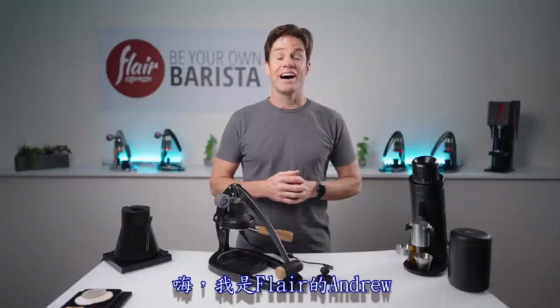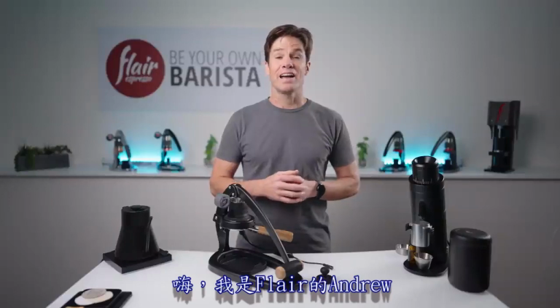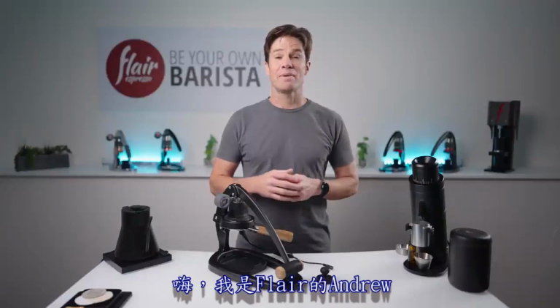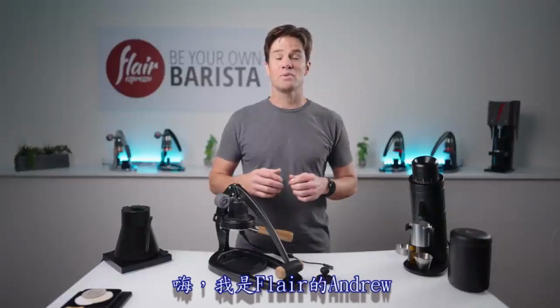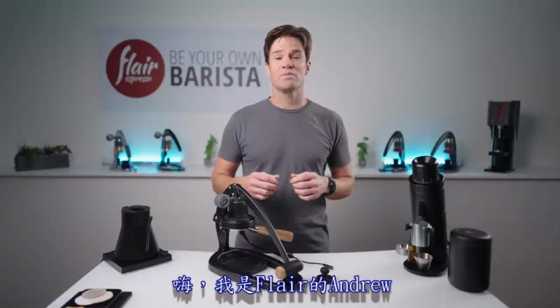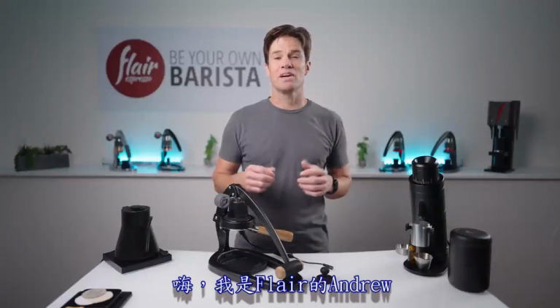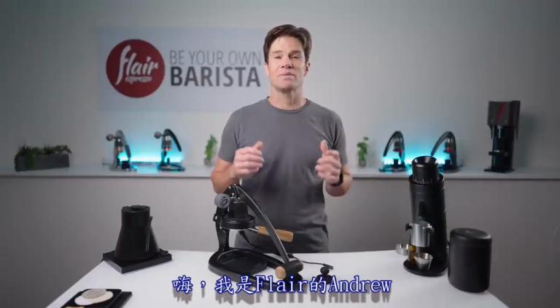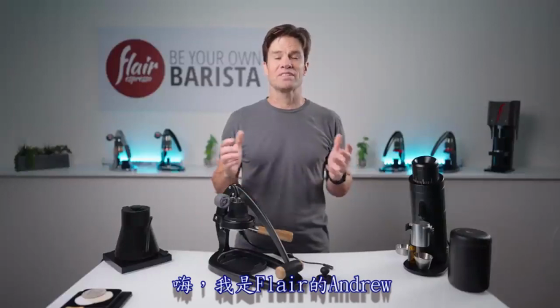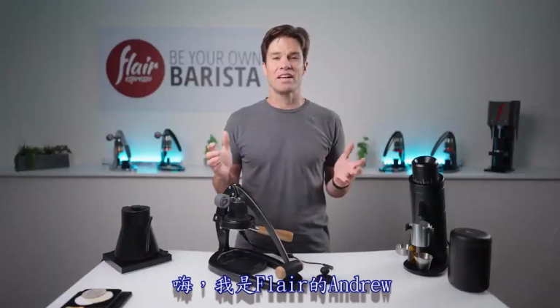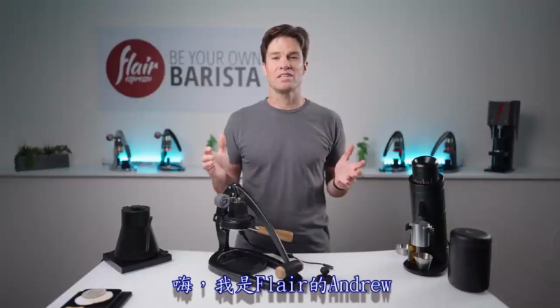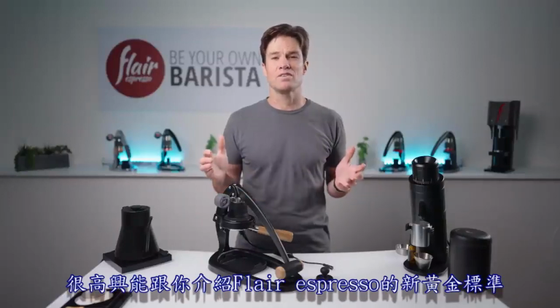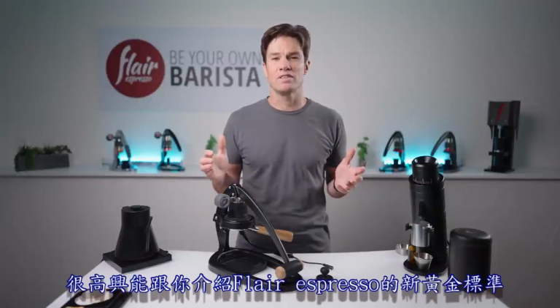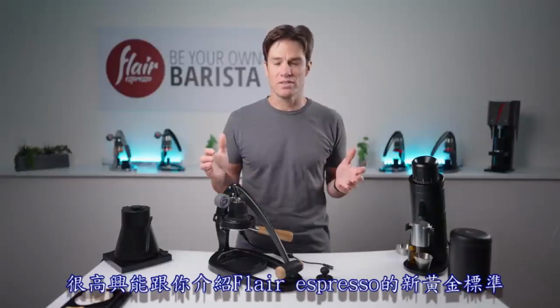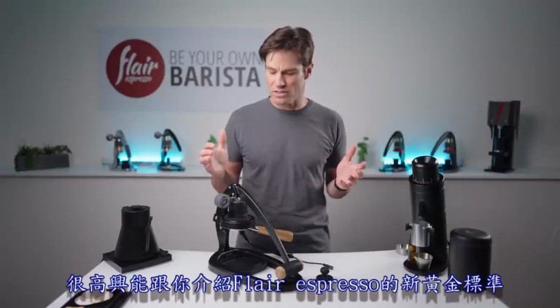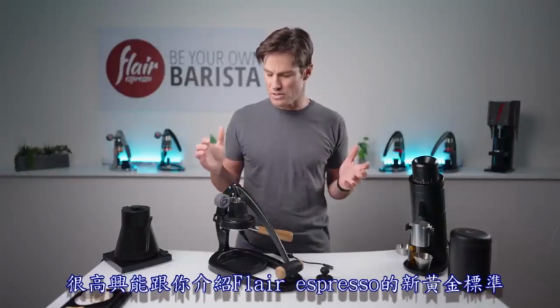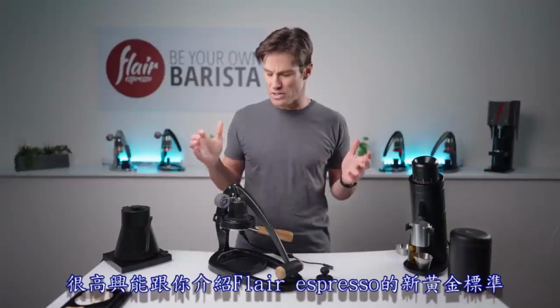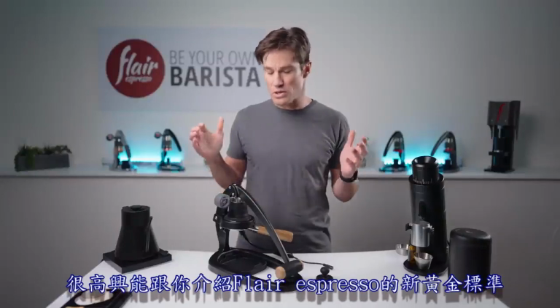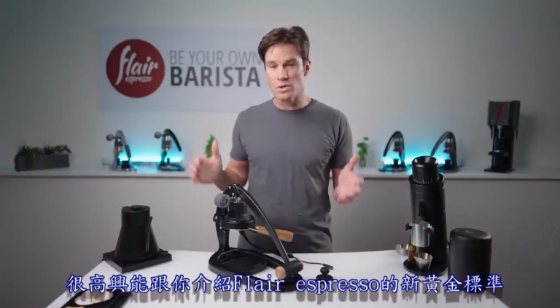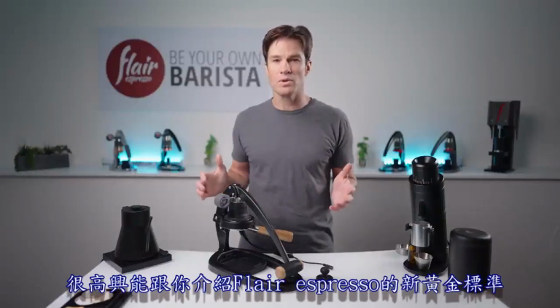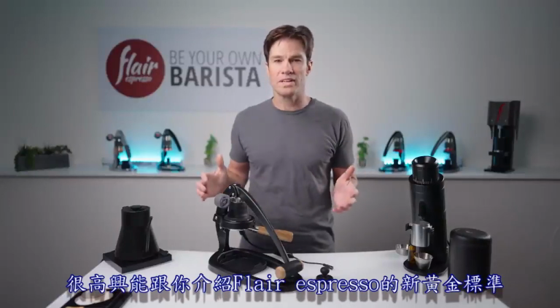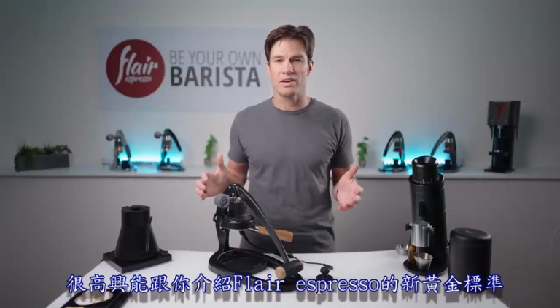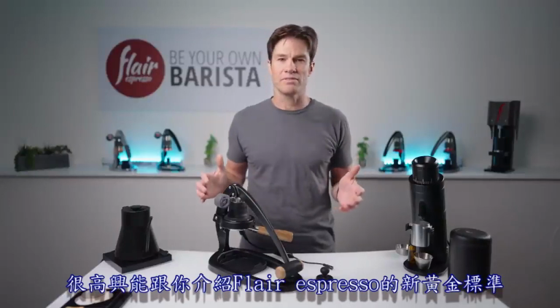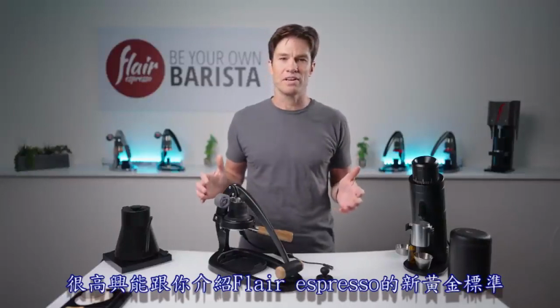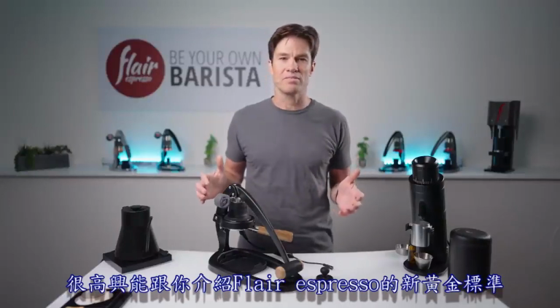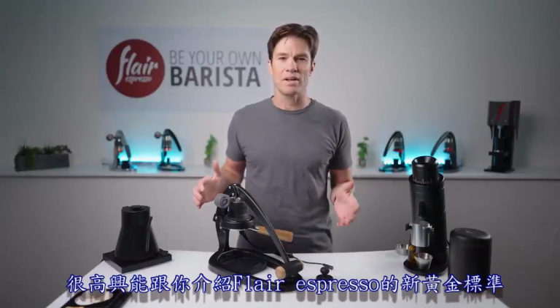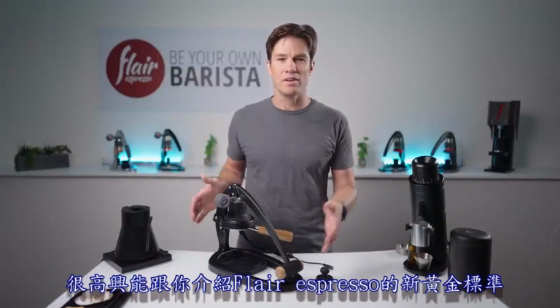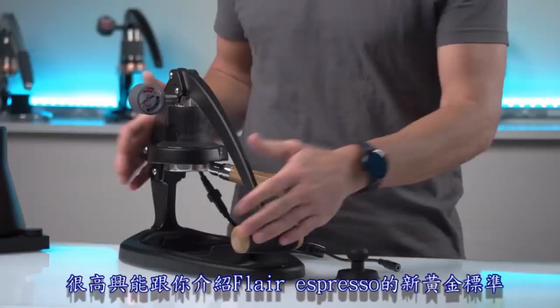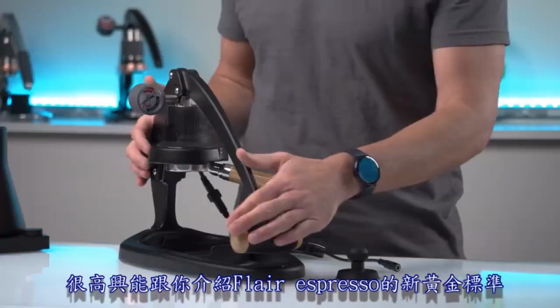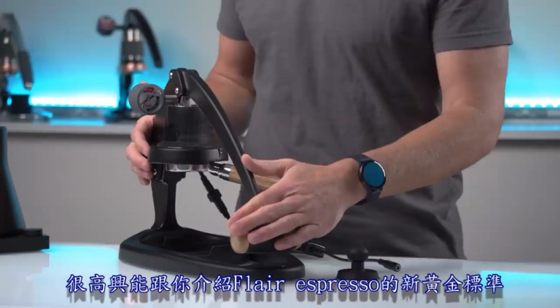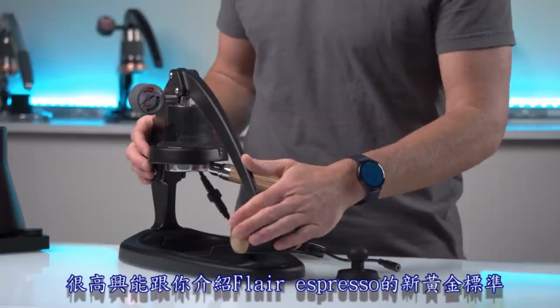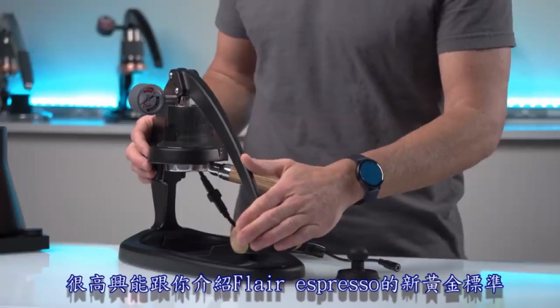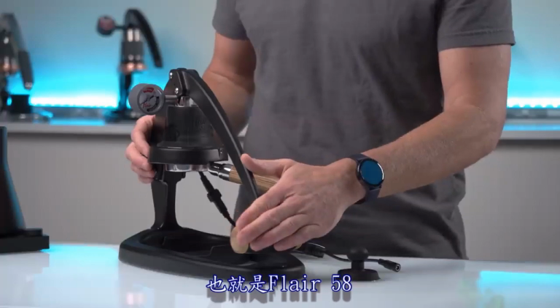Hi, I'm Andrew with Flair and I'm excited to introduce you to the new gold standard at Flair Espresso, the Flair 58.